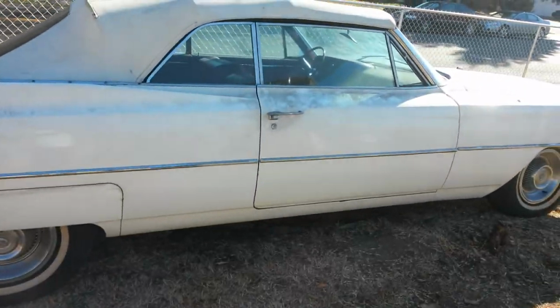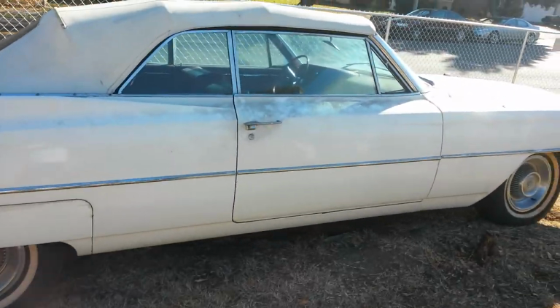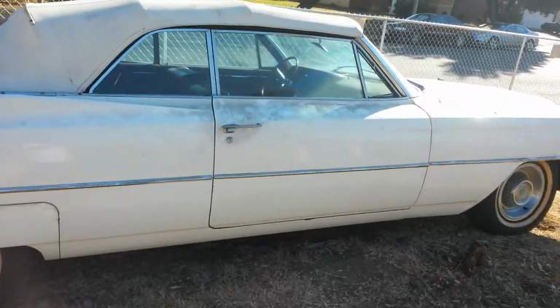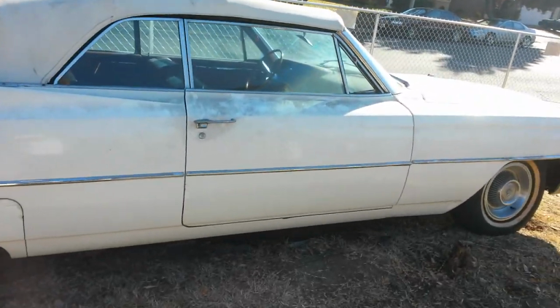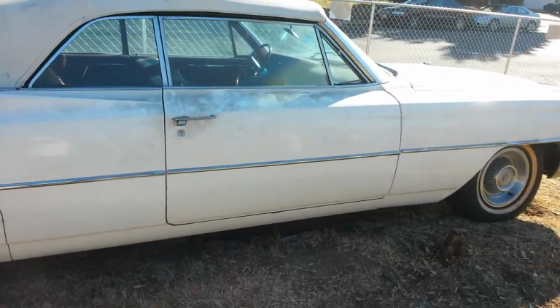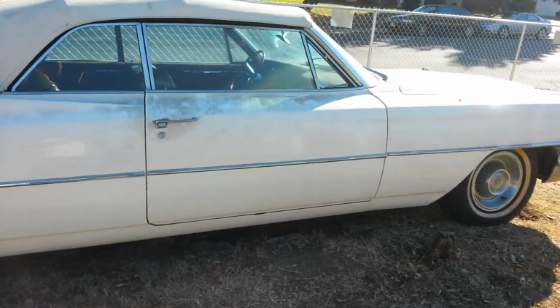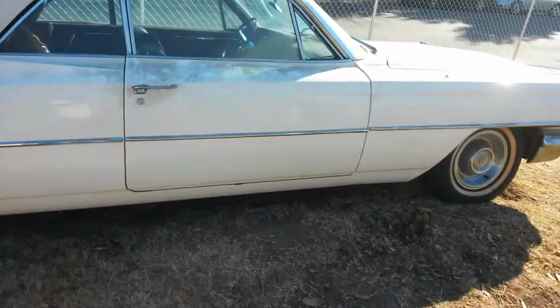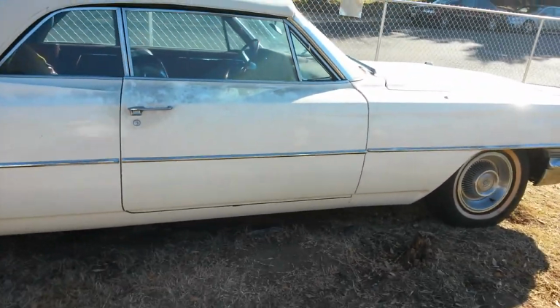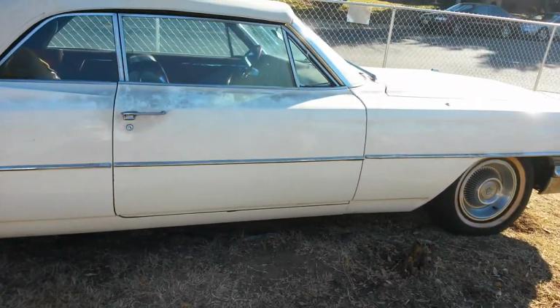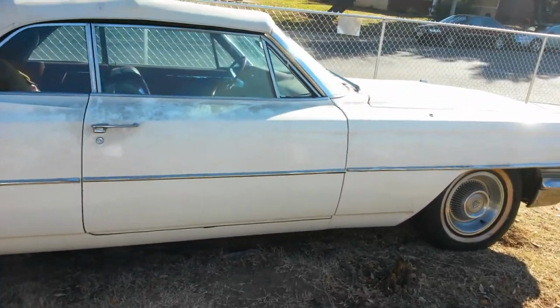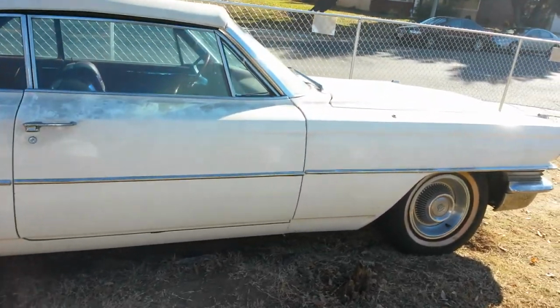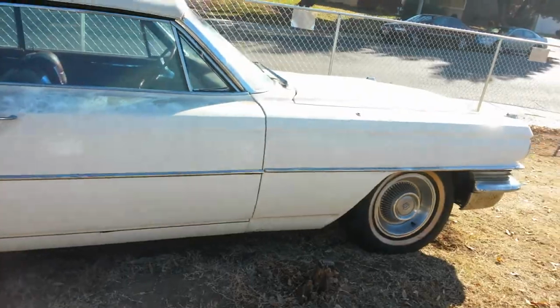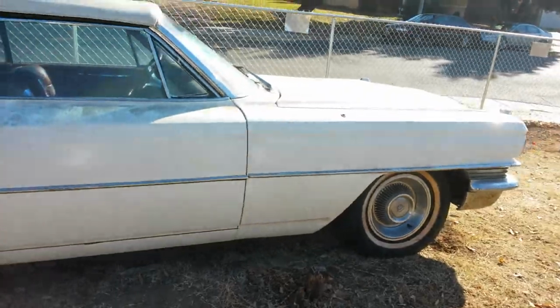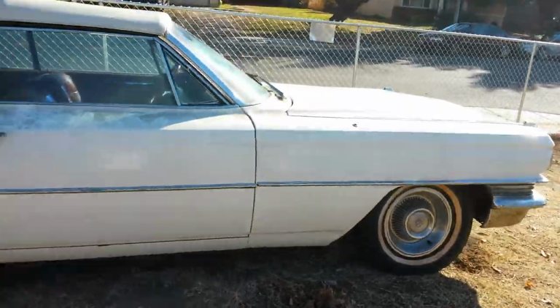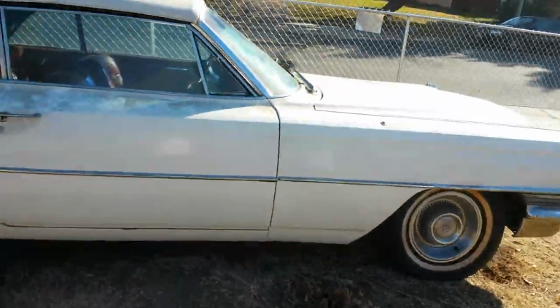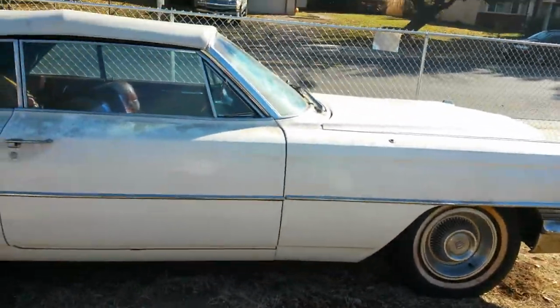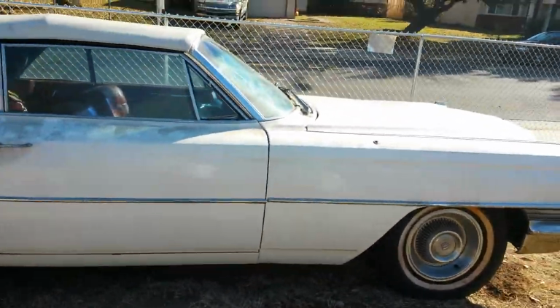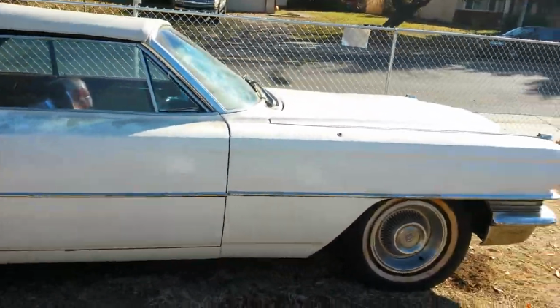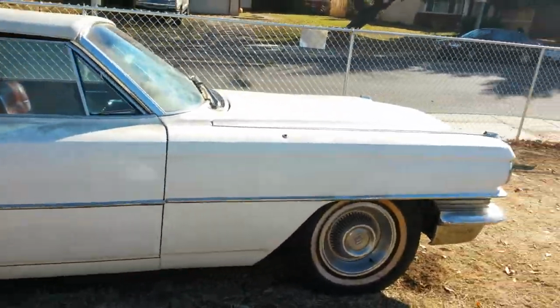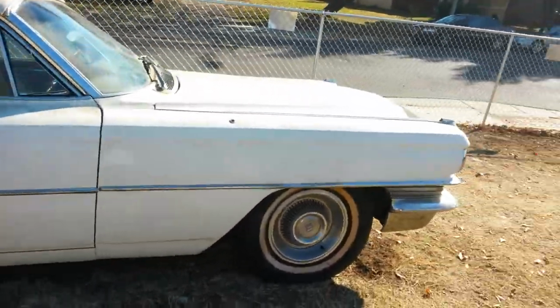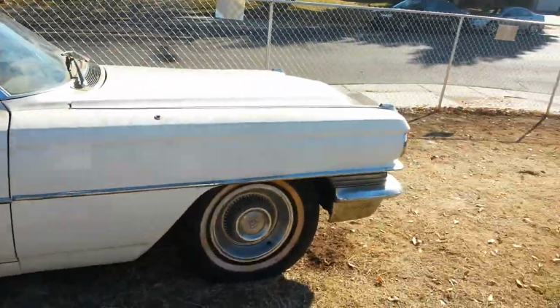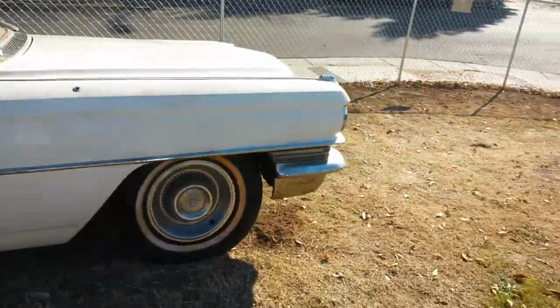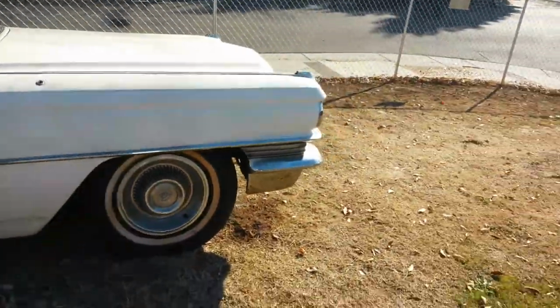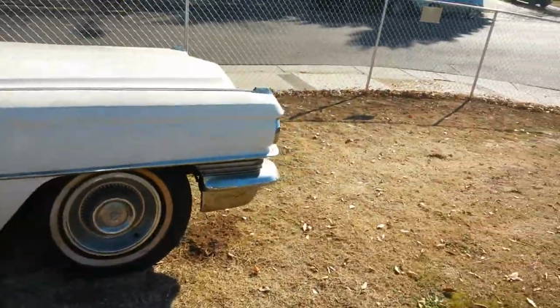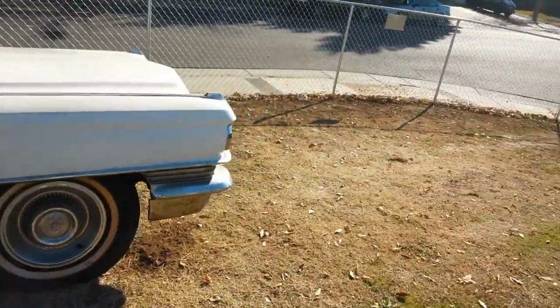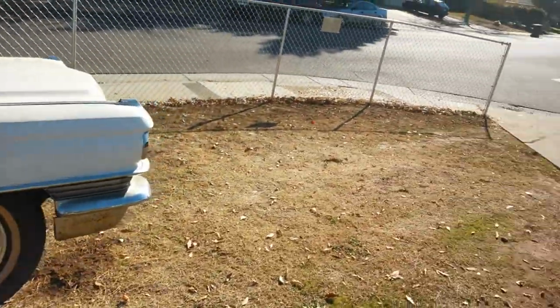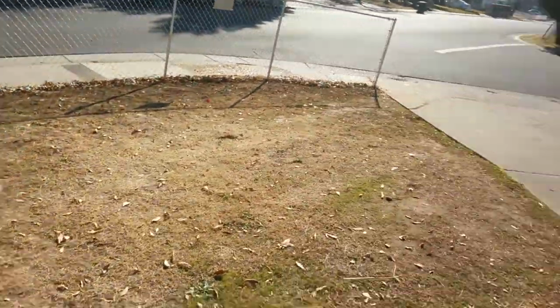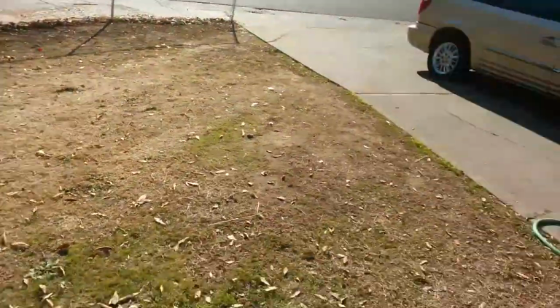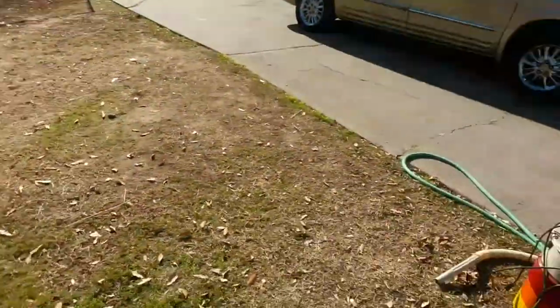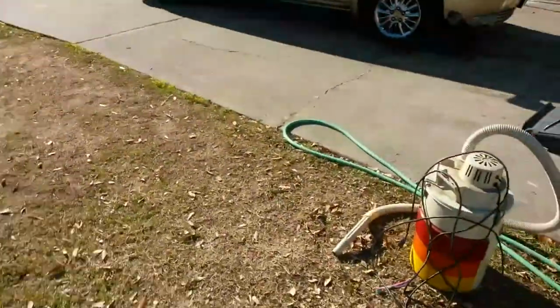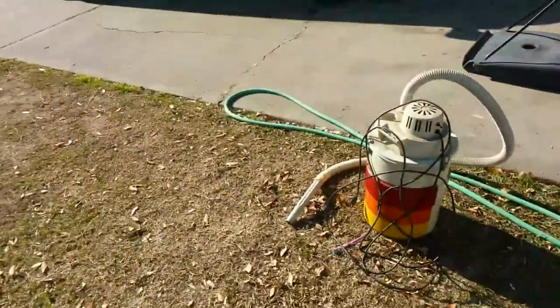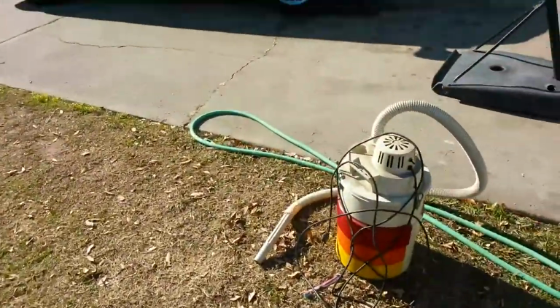The car is beautiful just to sit. I'm going to take another video after I wash it, clean it up, and sterilize it all.